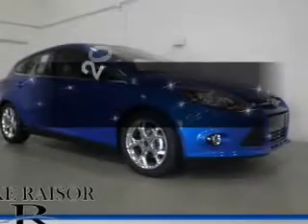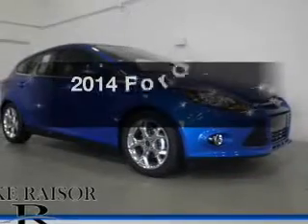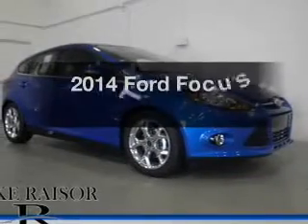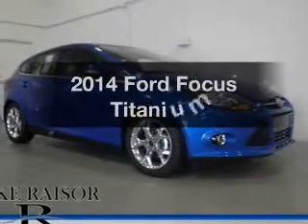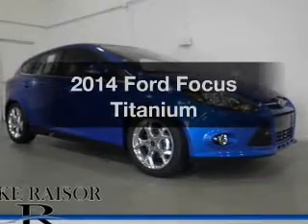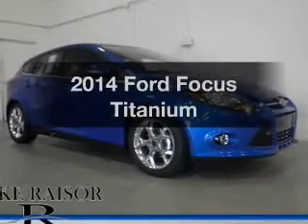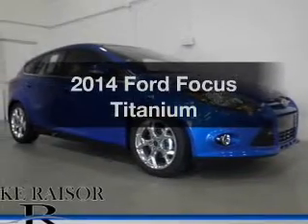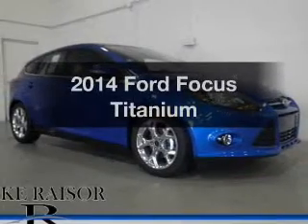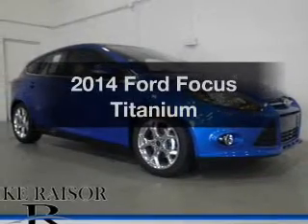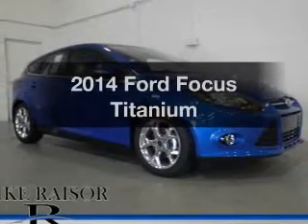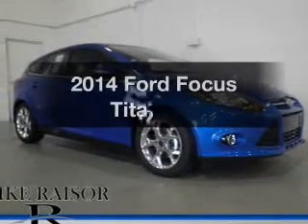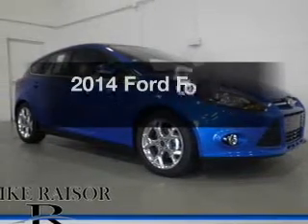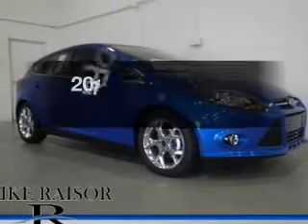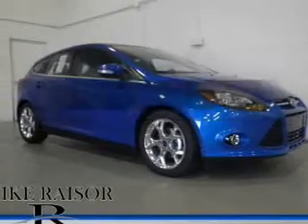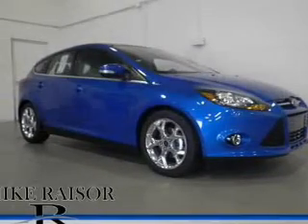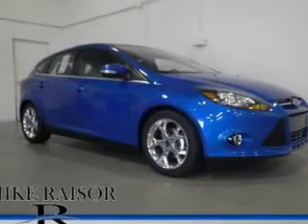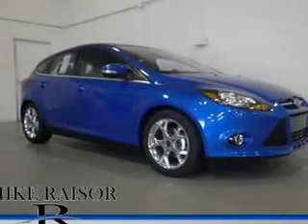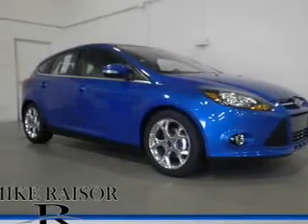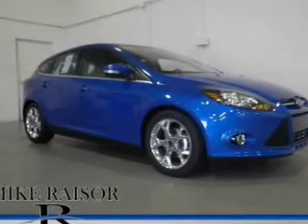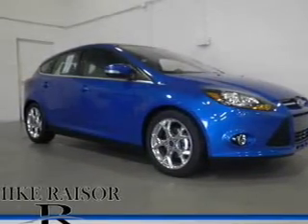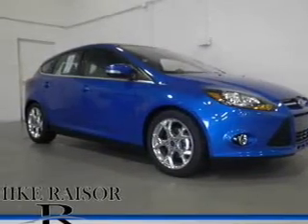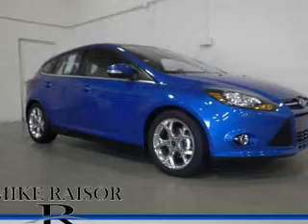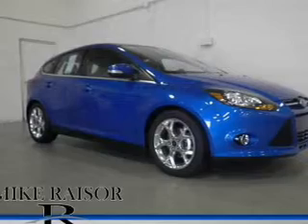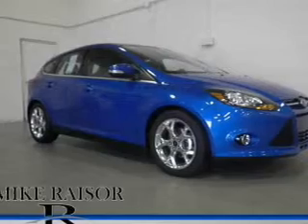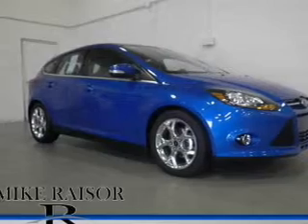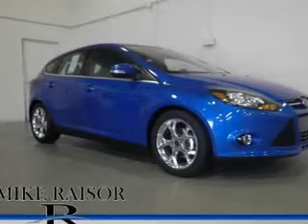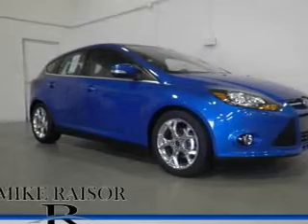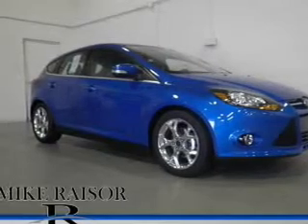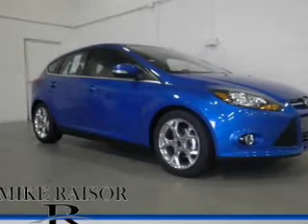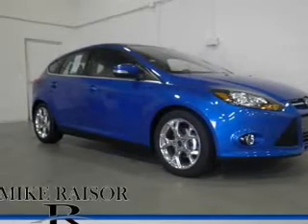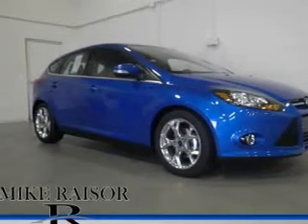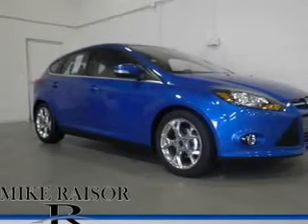Imagine yourself in this 2014 Ford Focus. Travel the roads in style and comfort in this great vehicle.